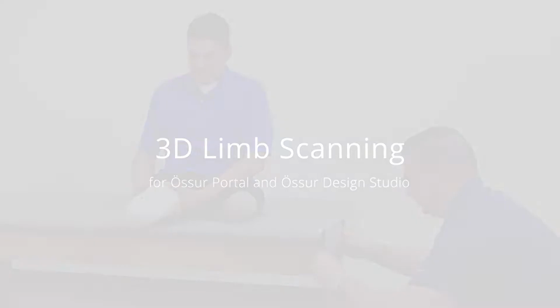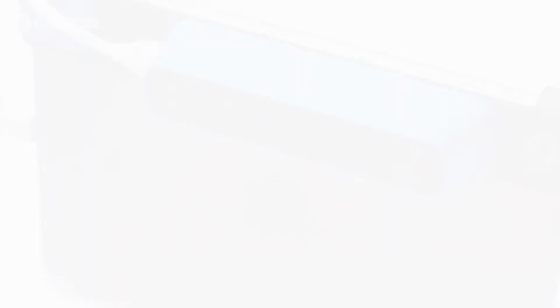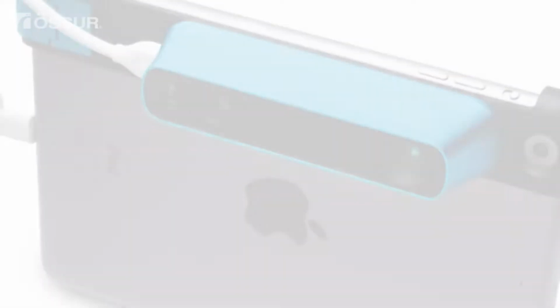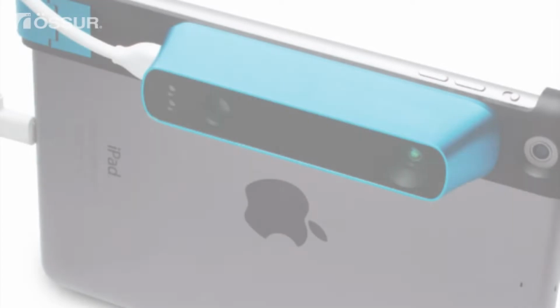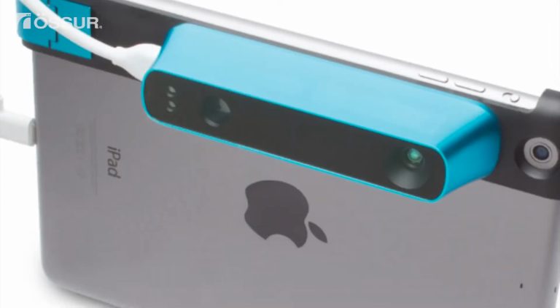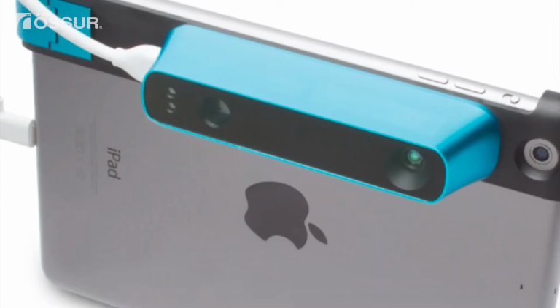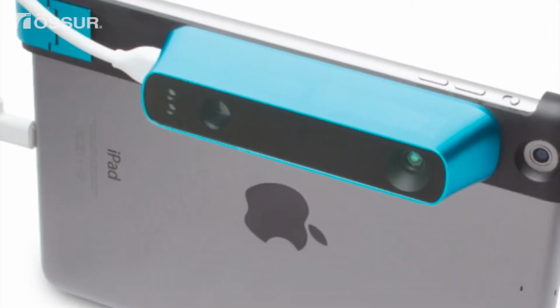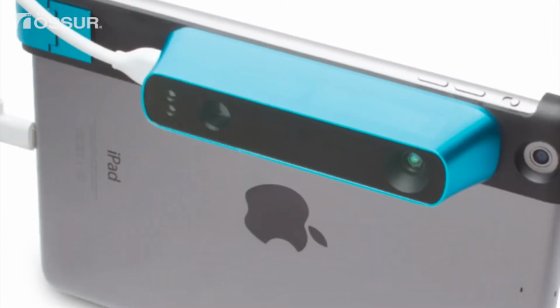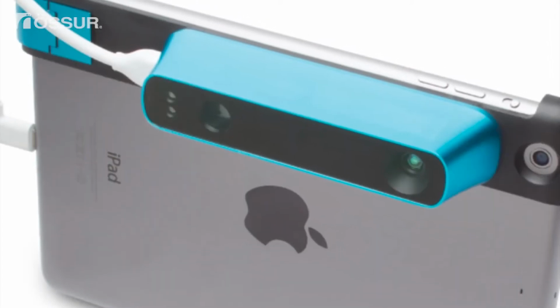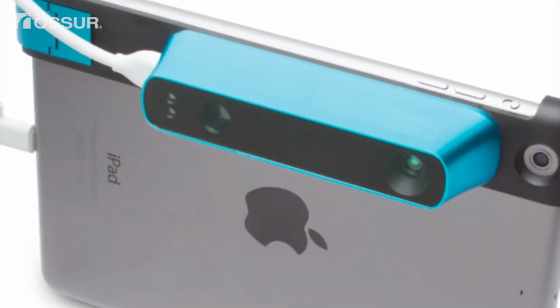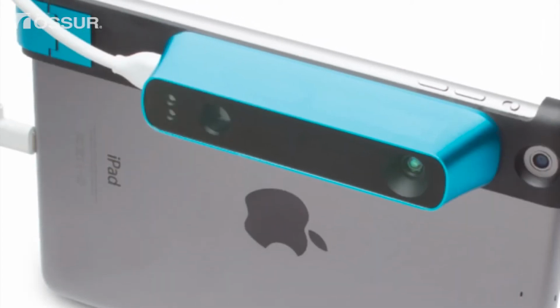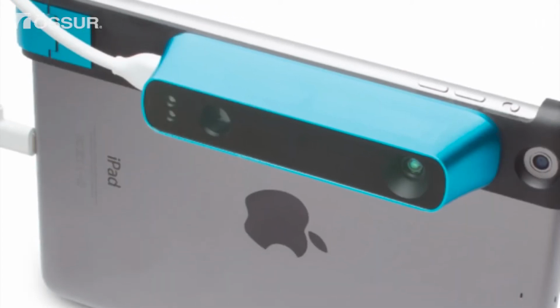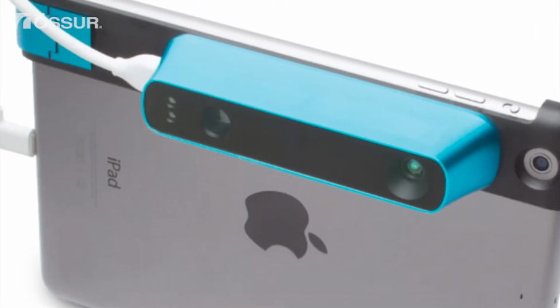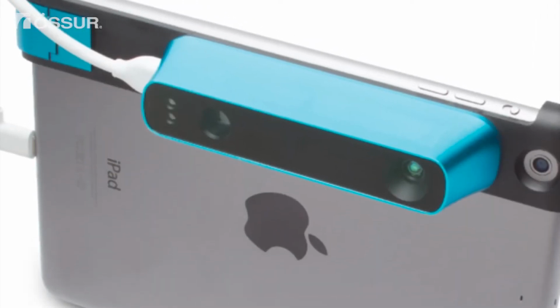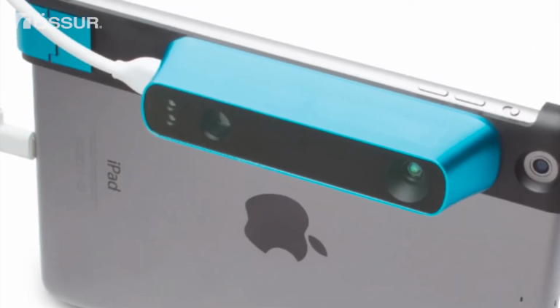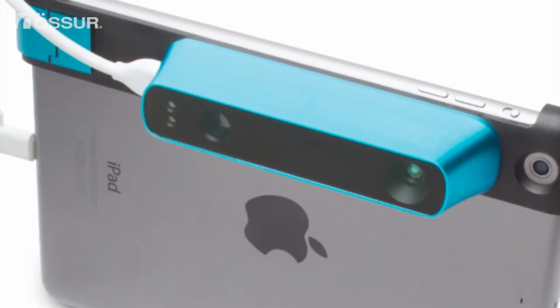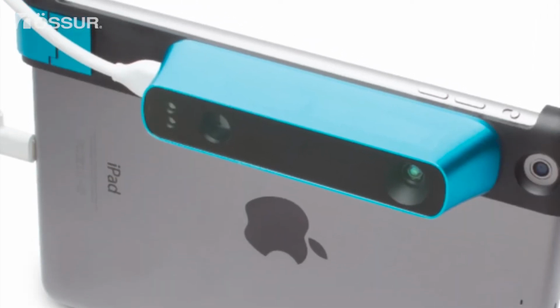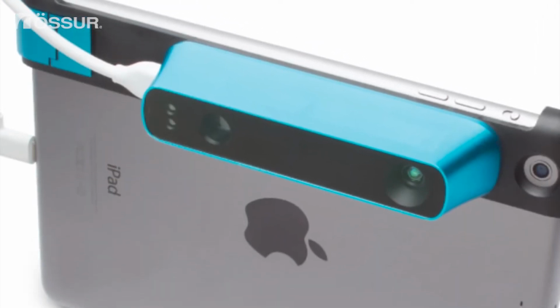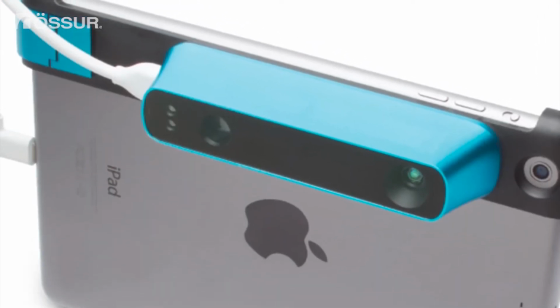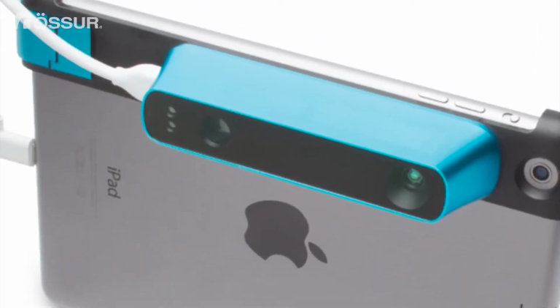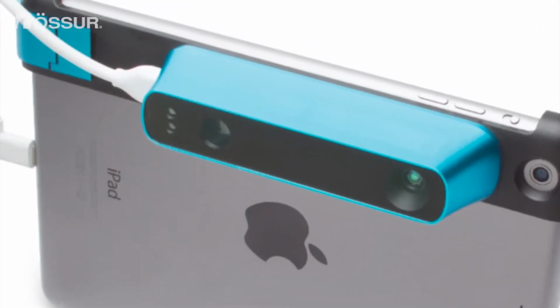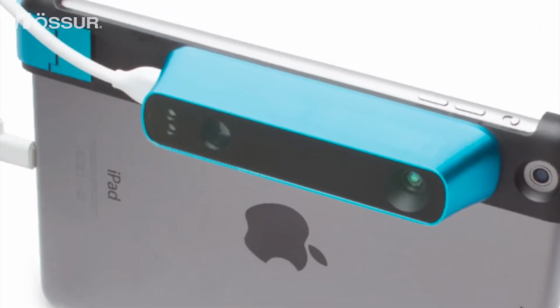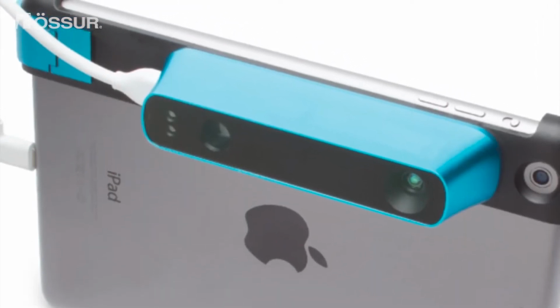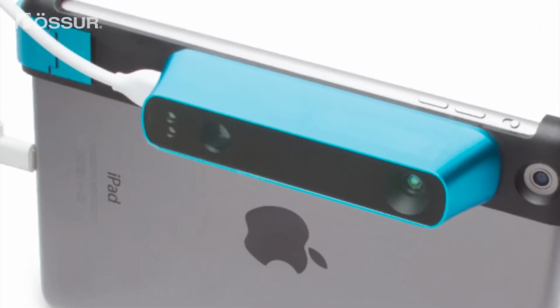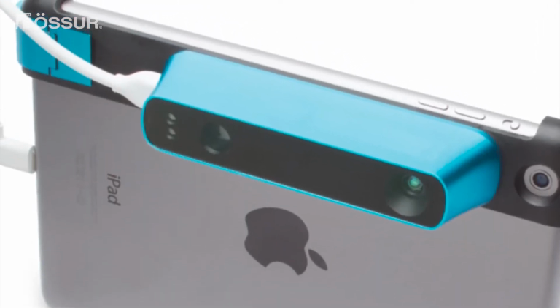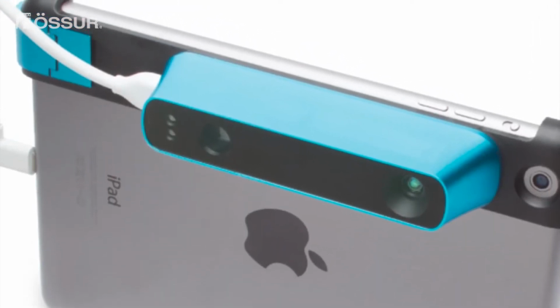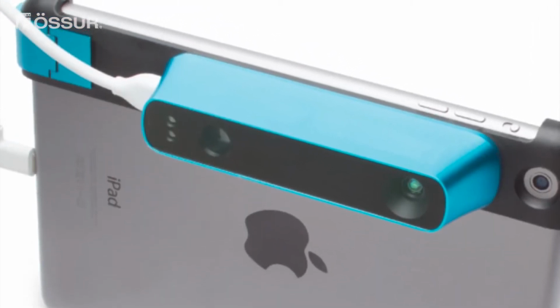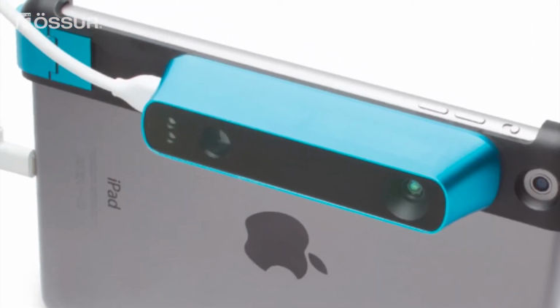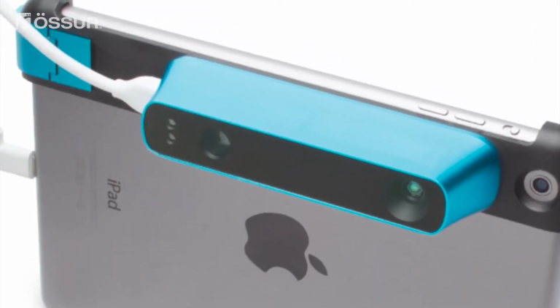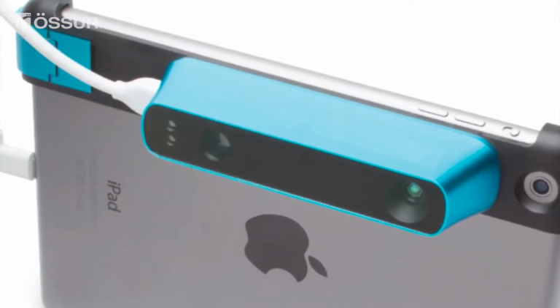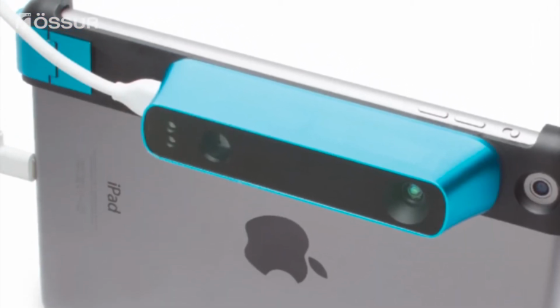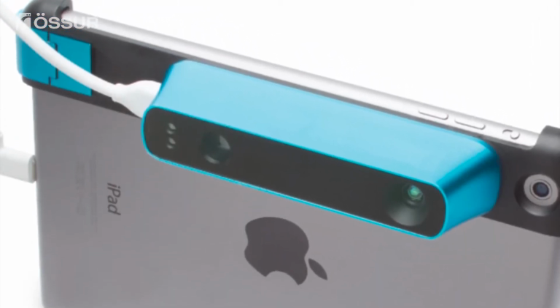The first step is to connect the scanner to your iPad. This will initialize the sensor.